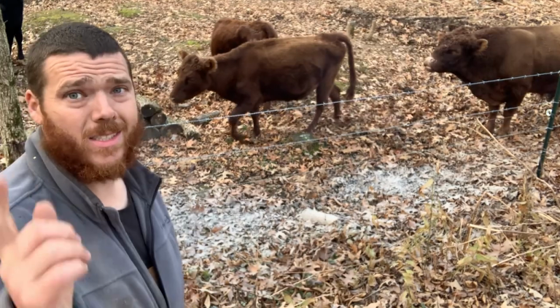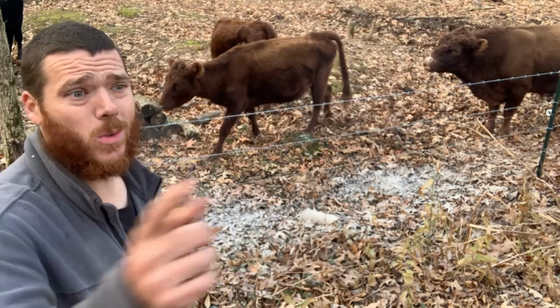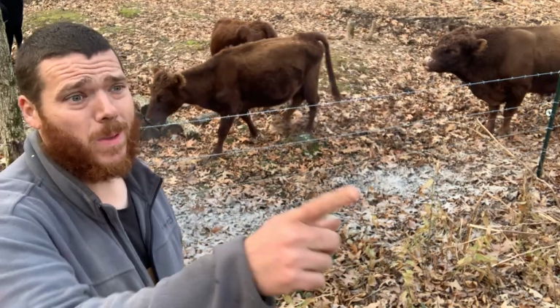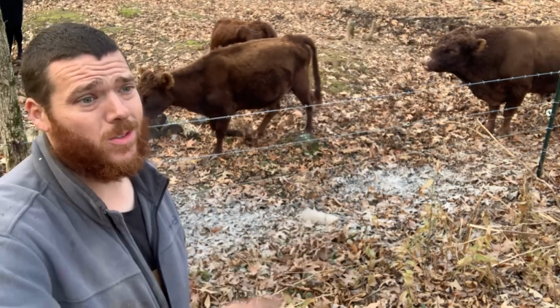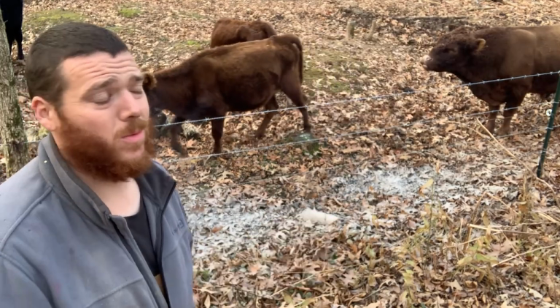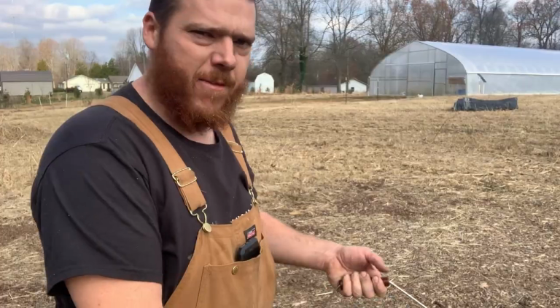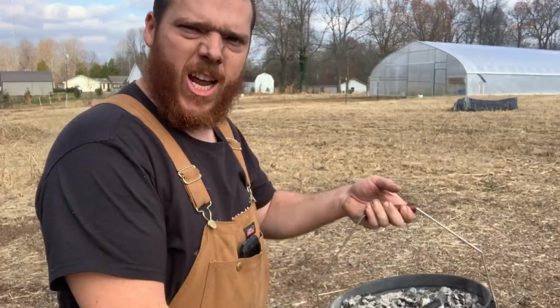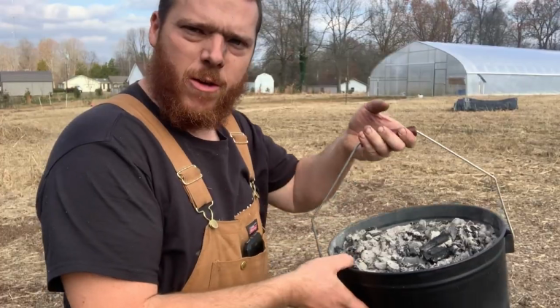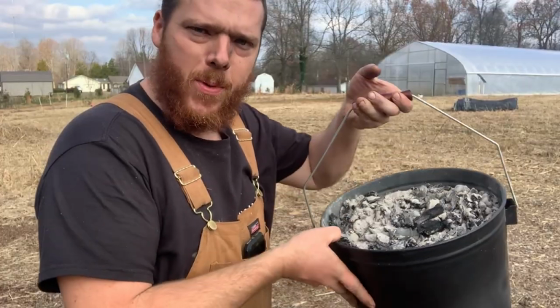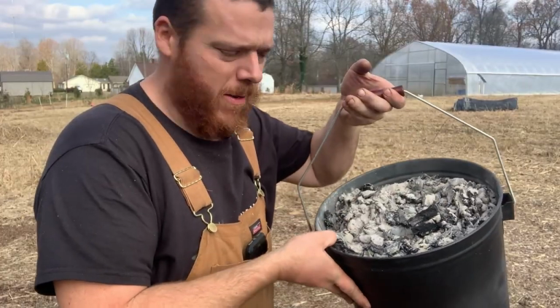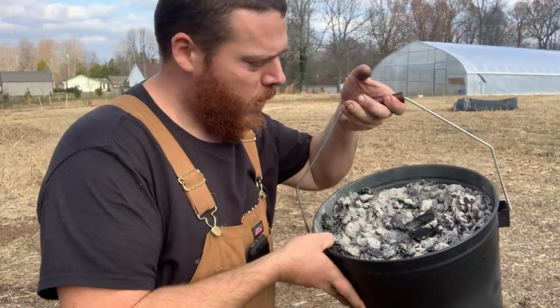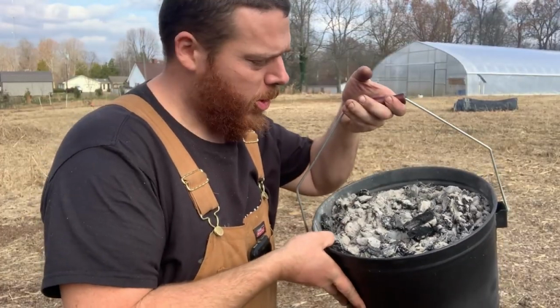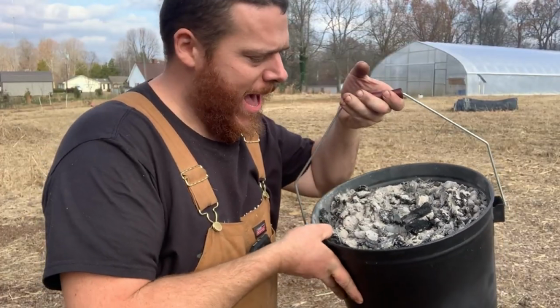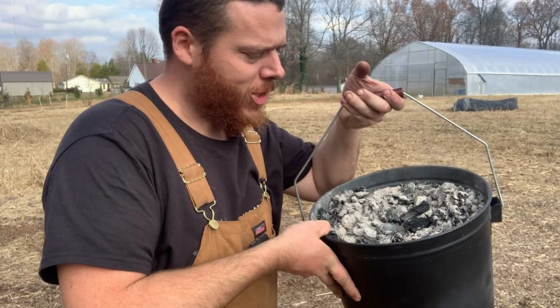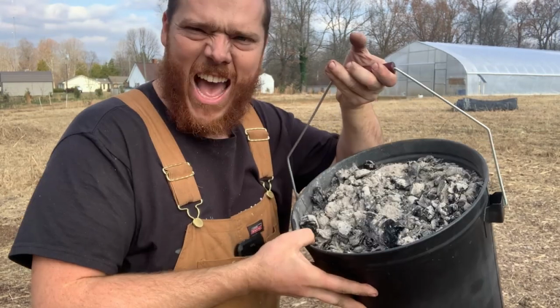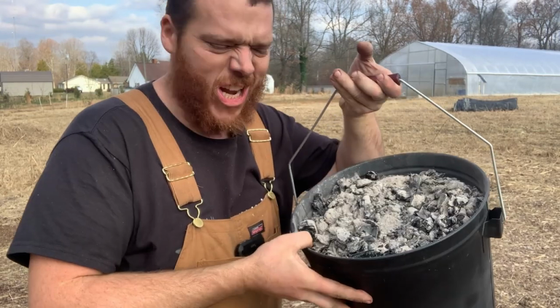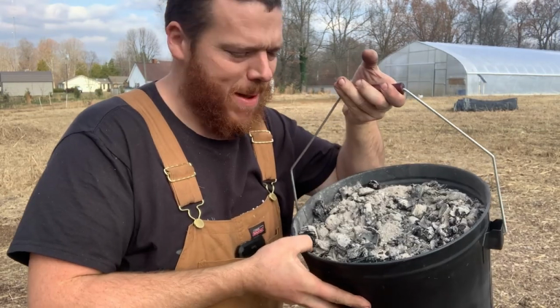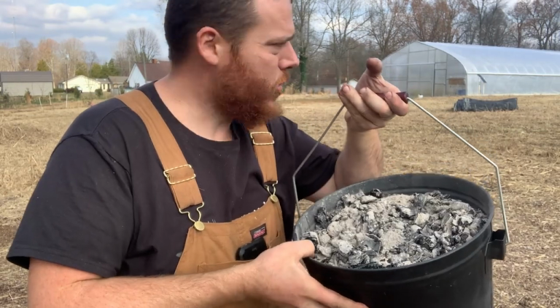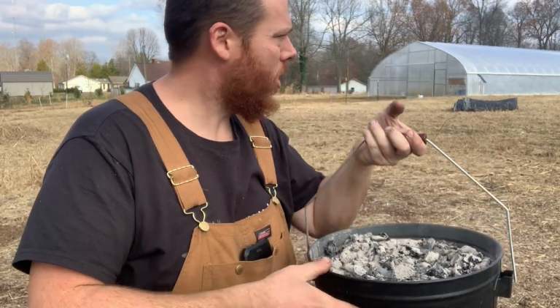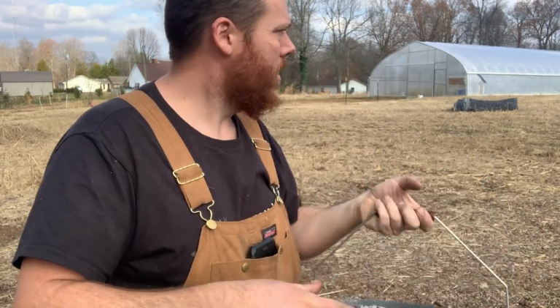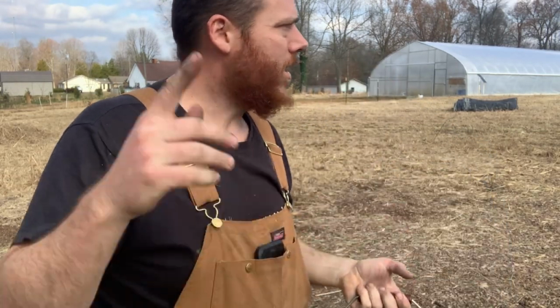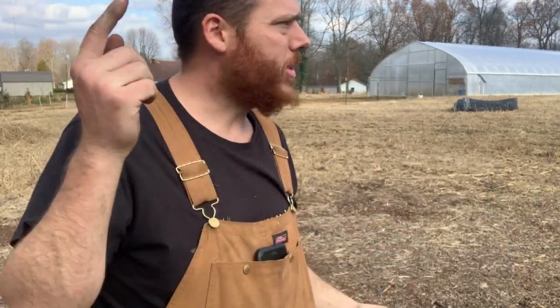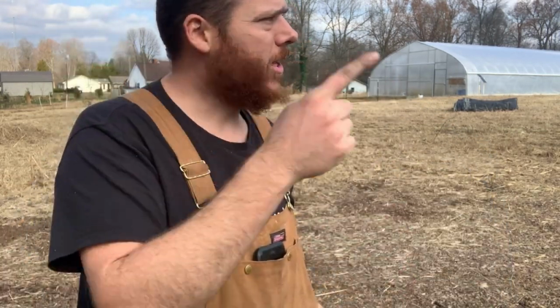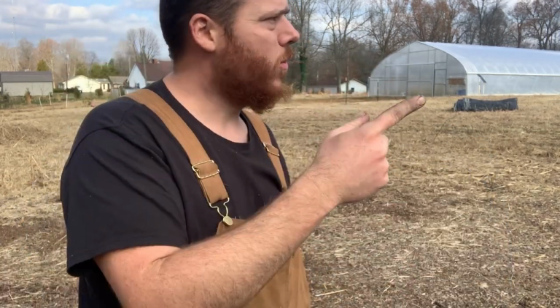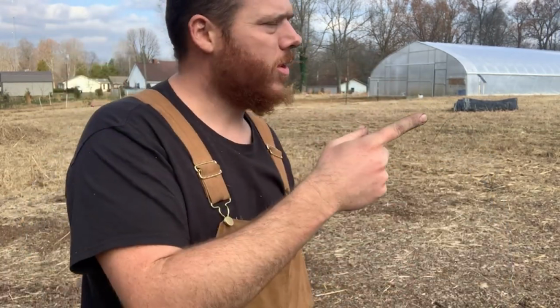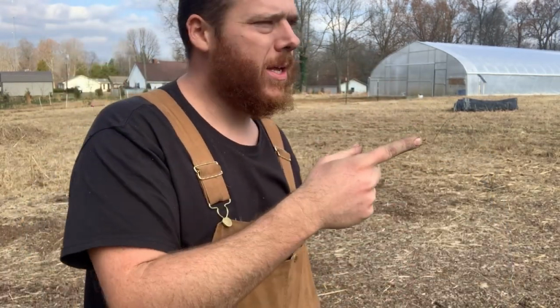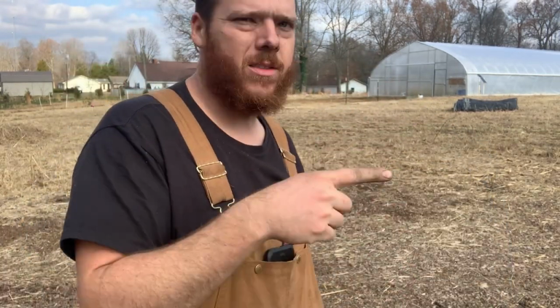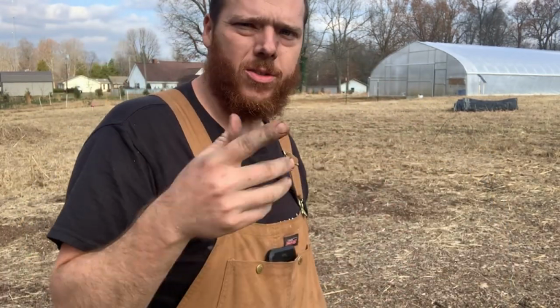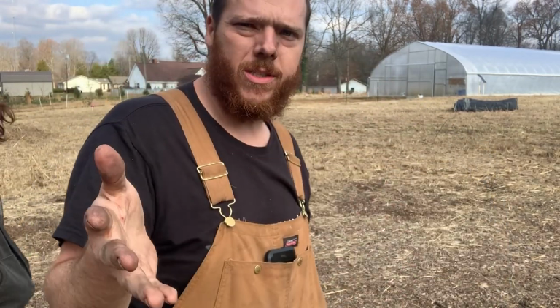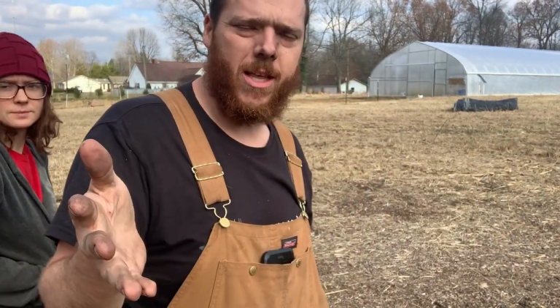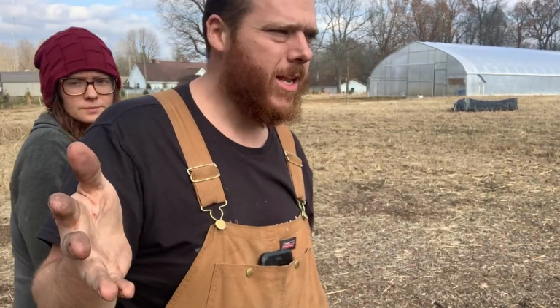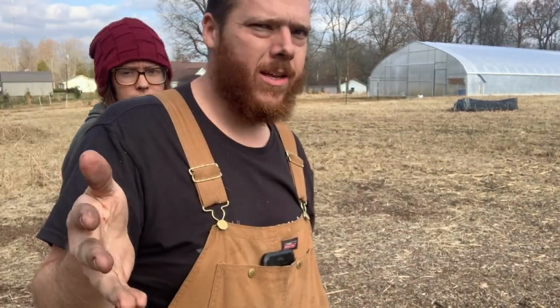Let's see what the pigs do. I've got another bucket full of ash and biochar. I'm going to take this over to the pigs so you can see them eating it.